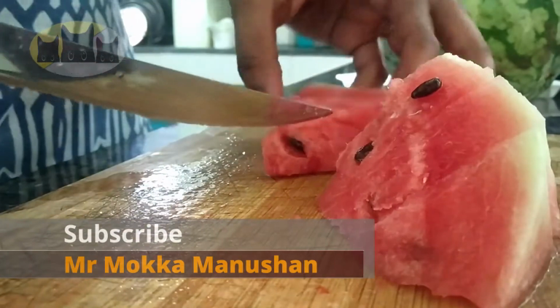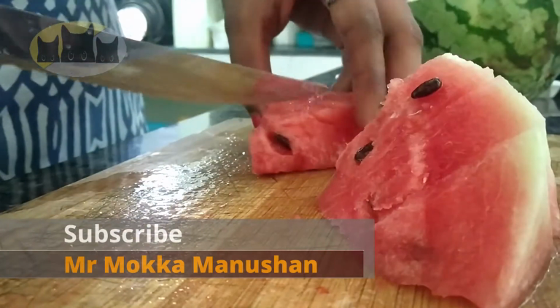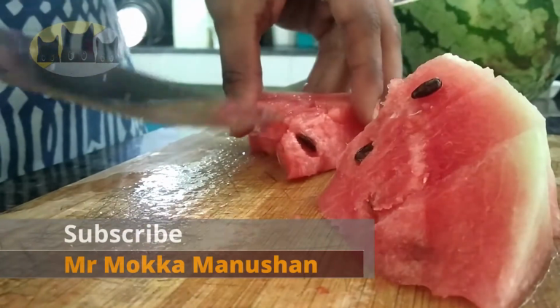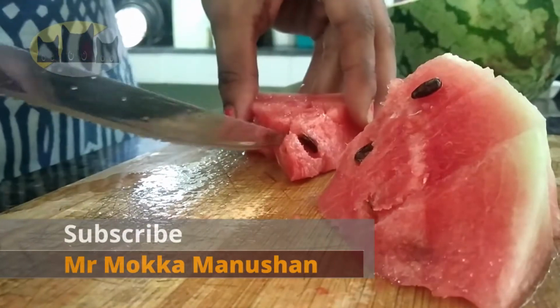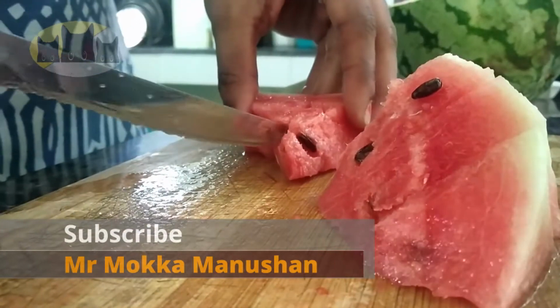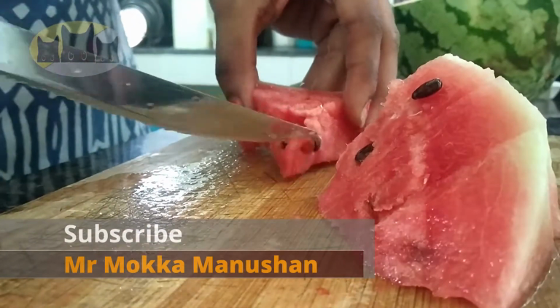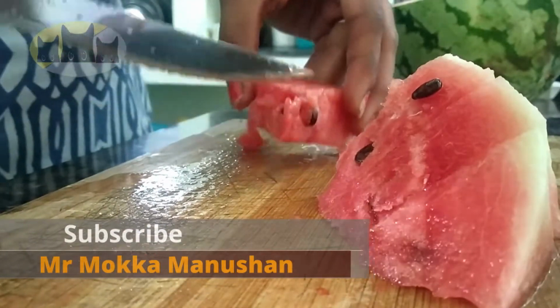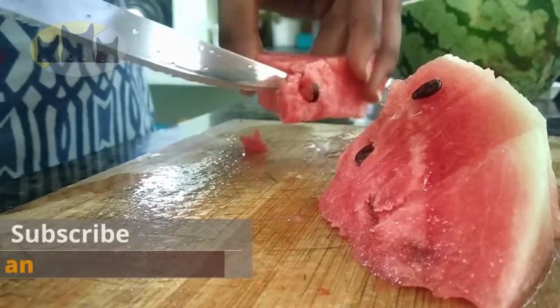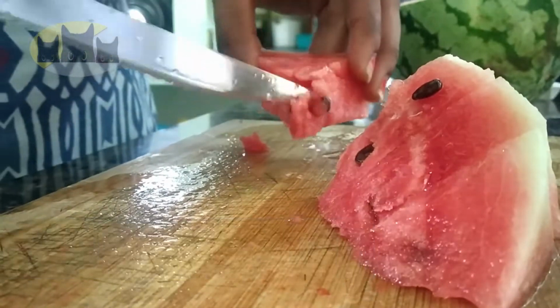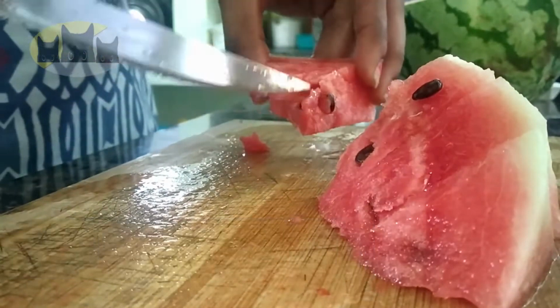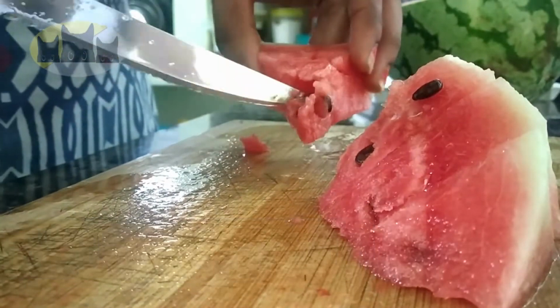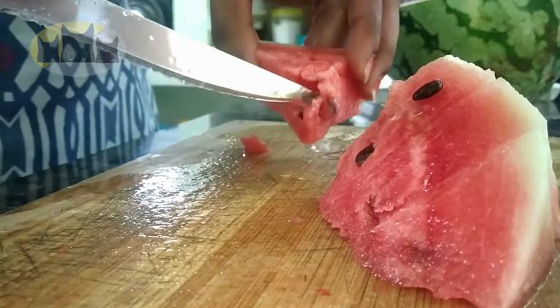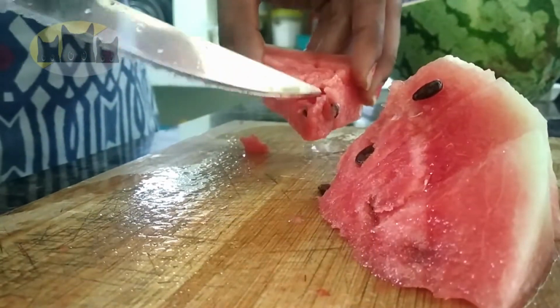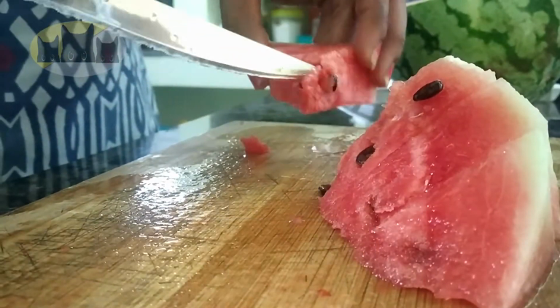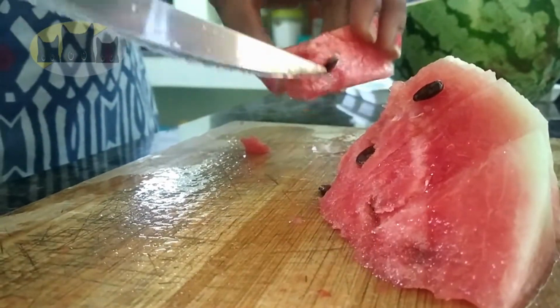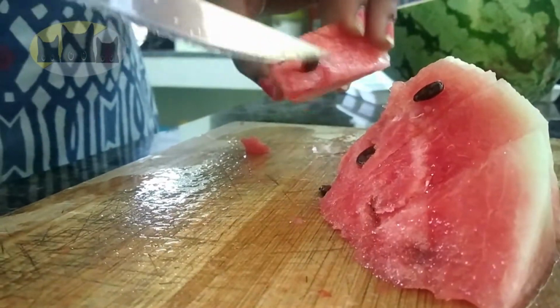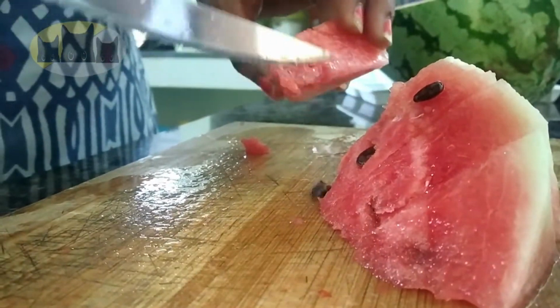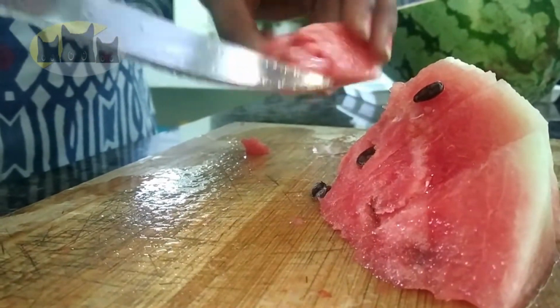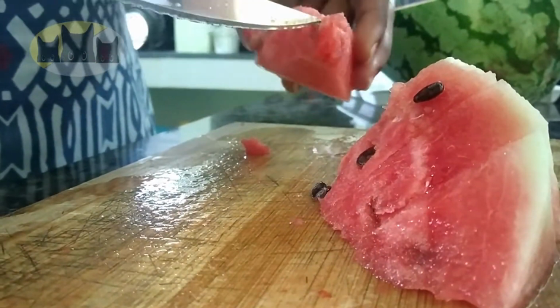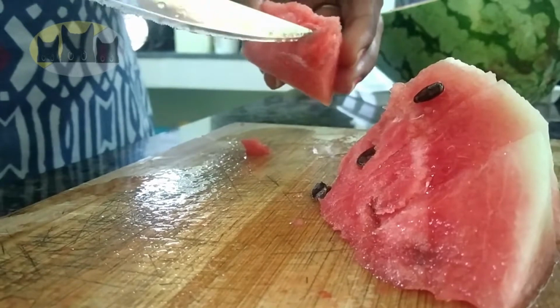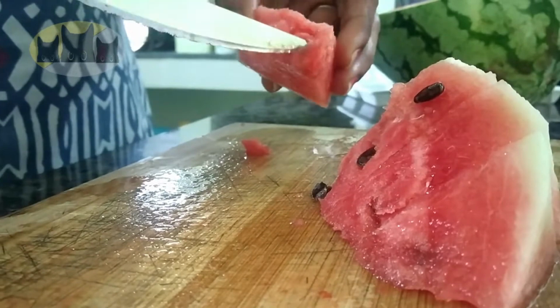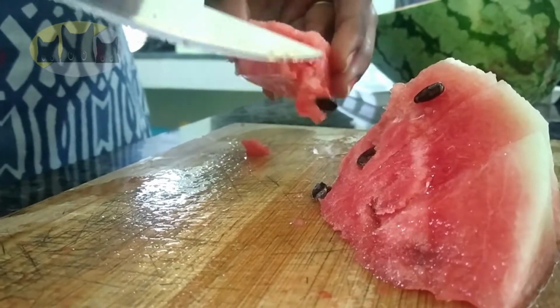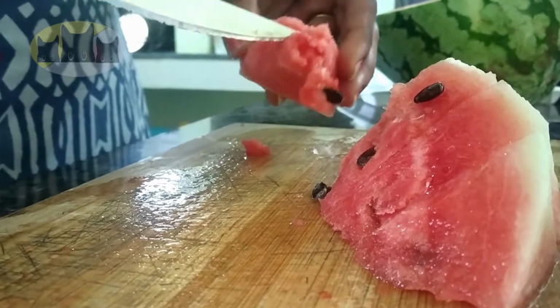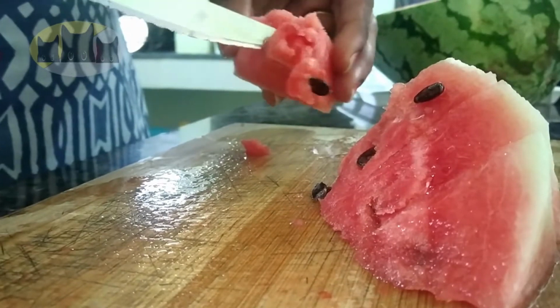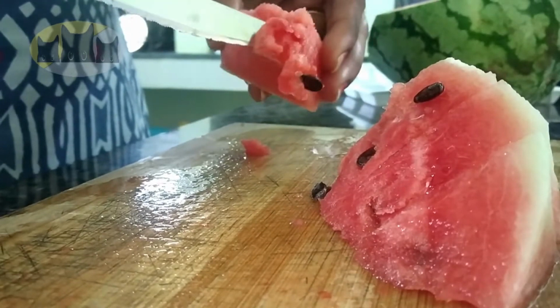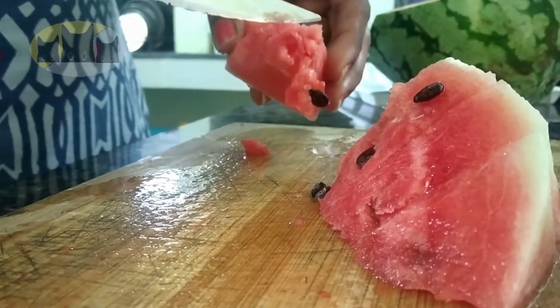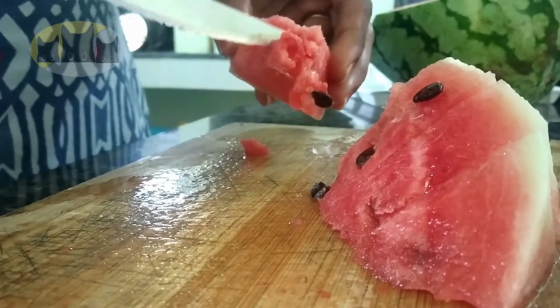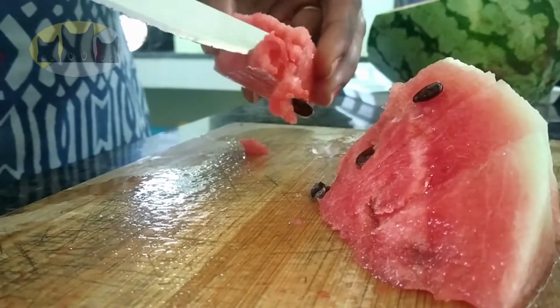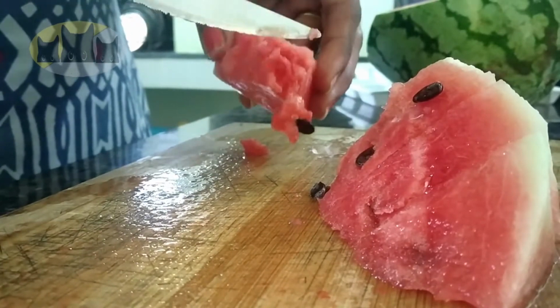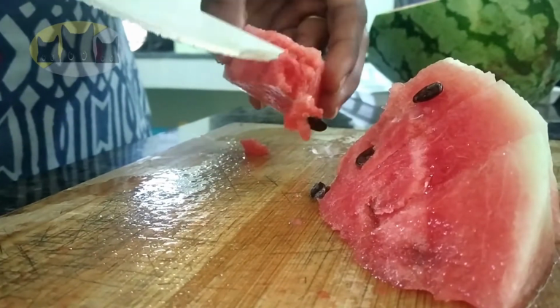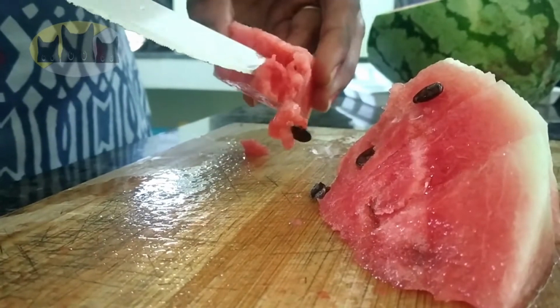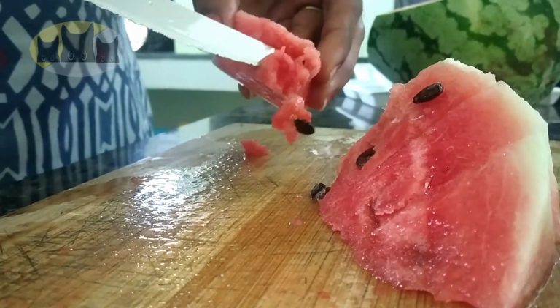So let's cut the watermelon into pieces. Let's remove the seeds and cut small pieces.